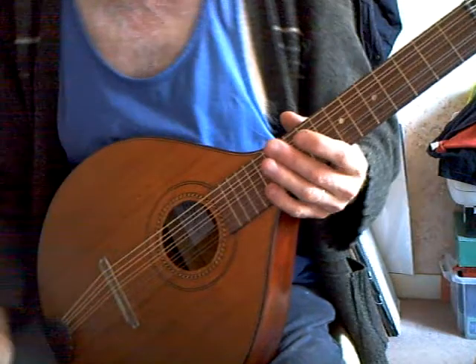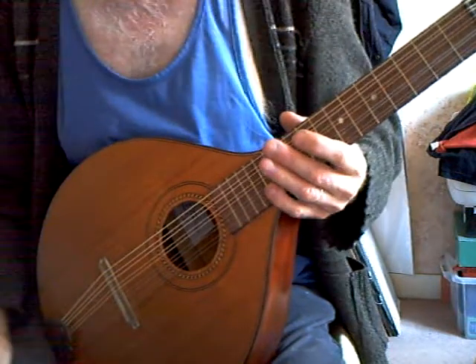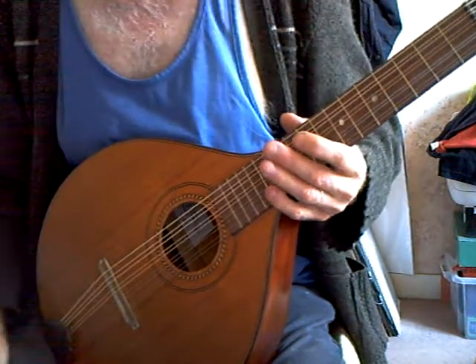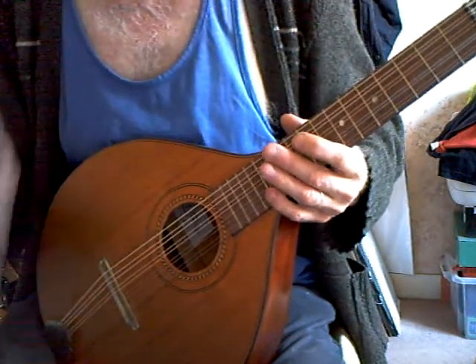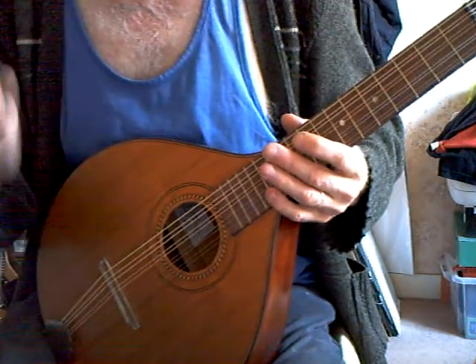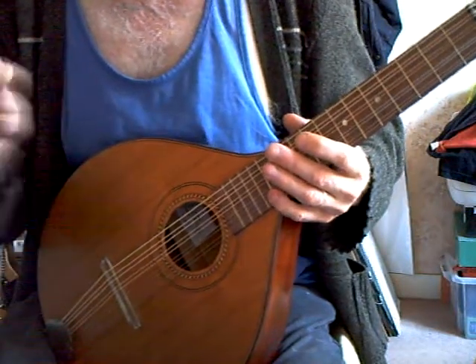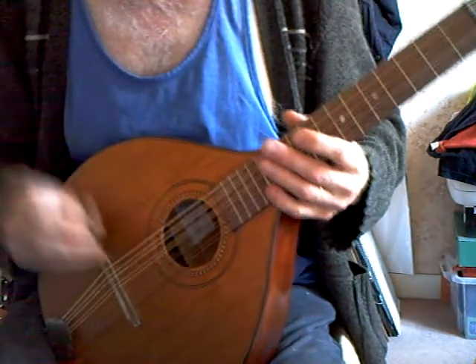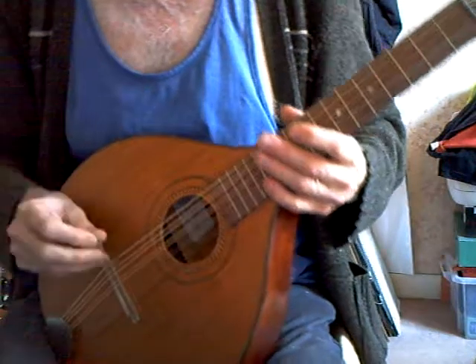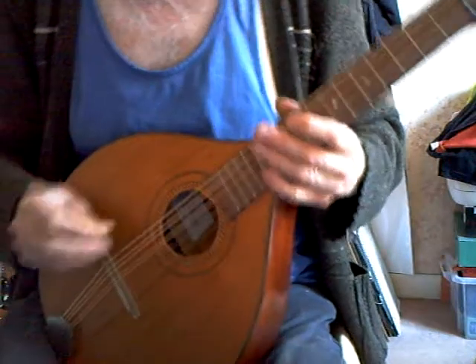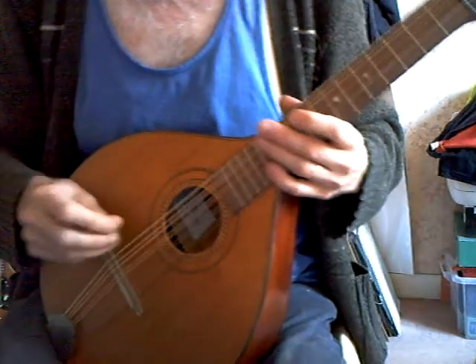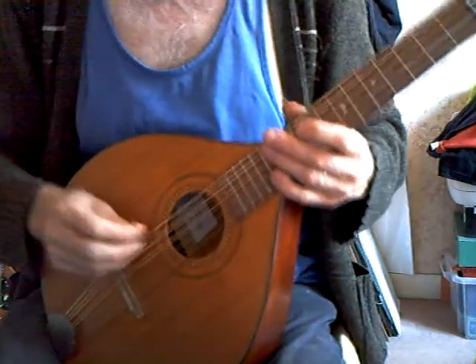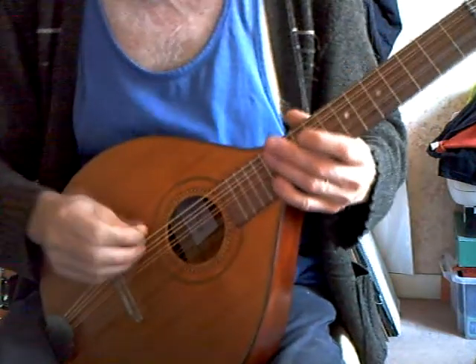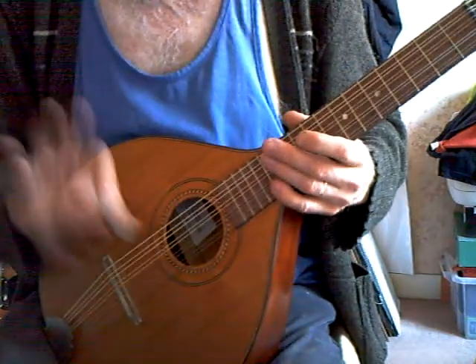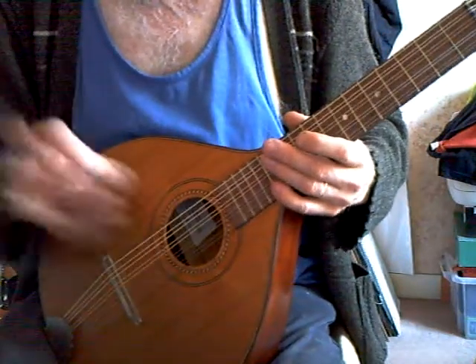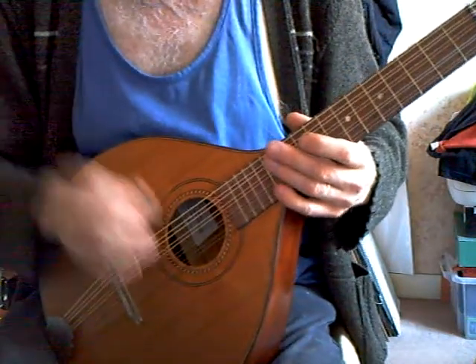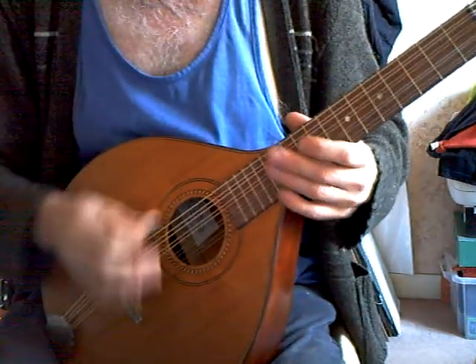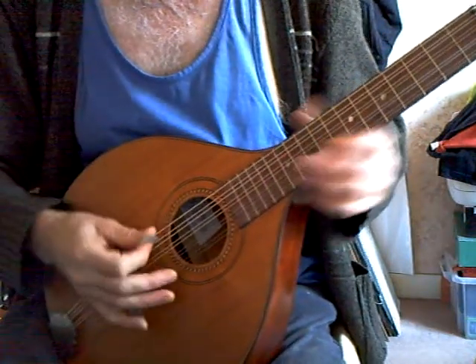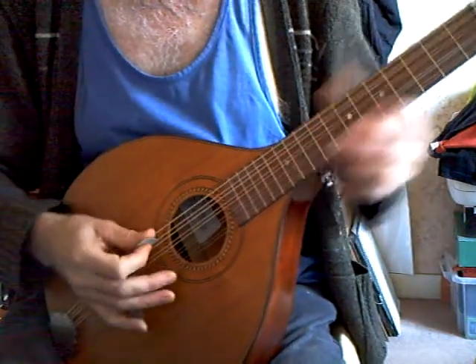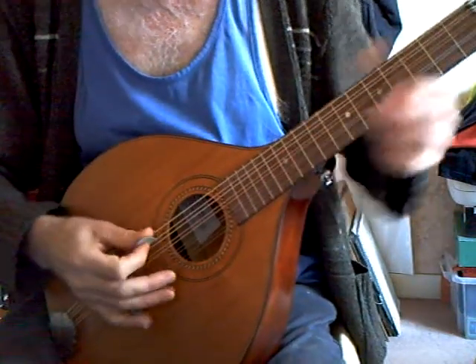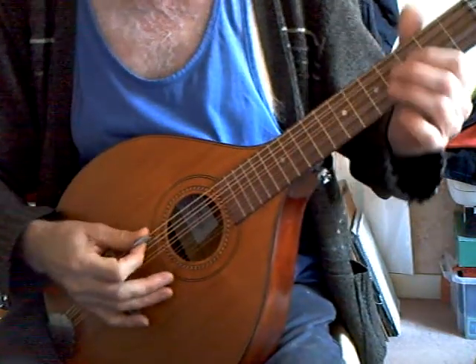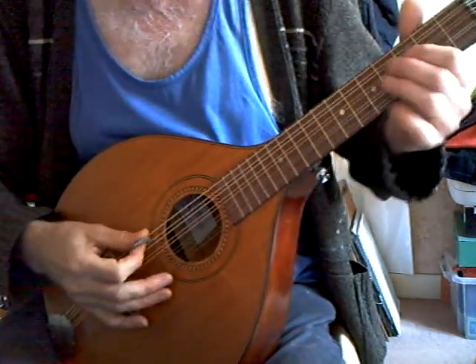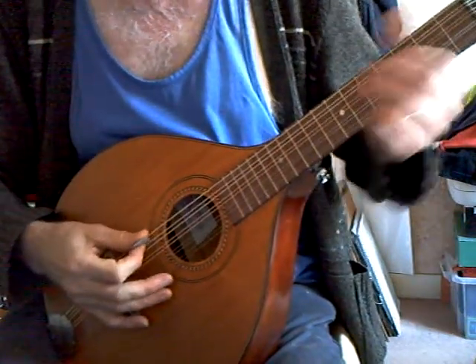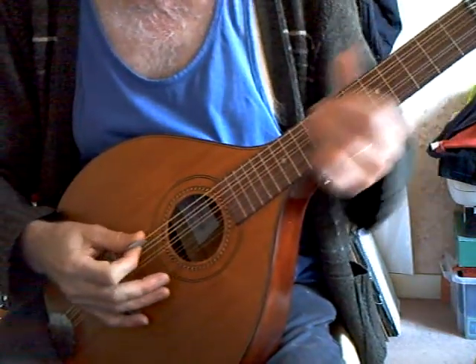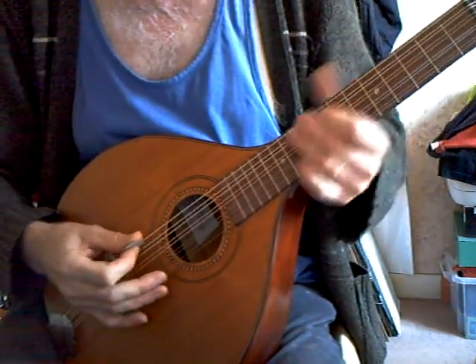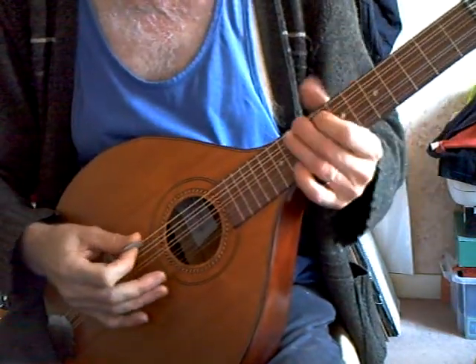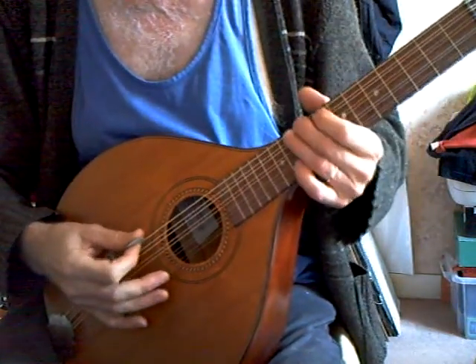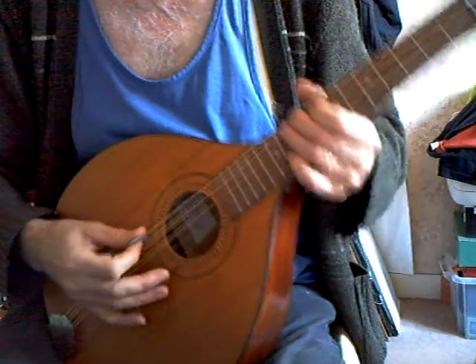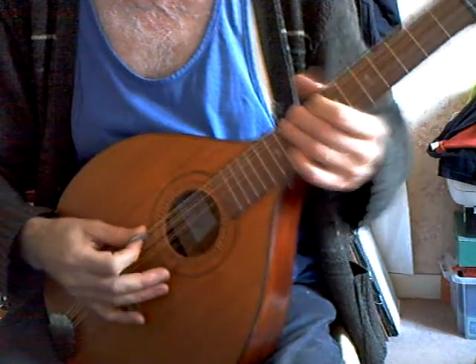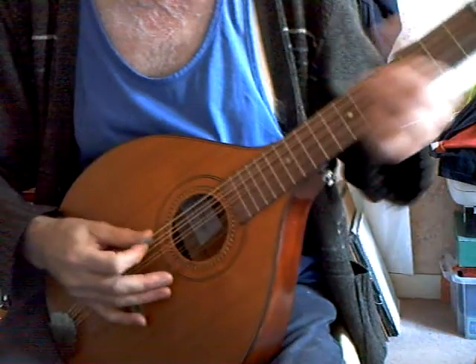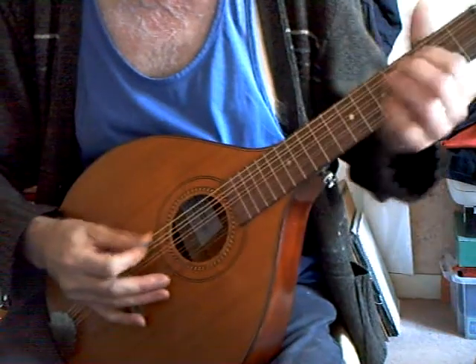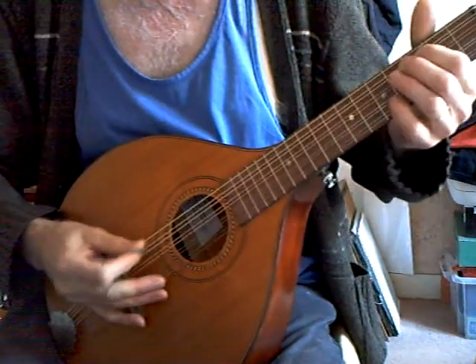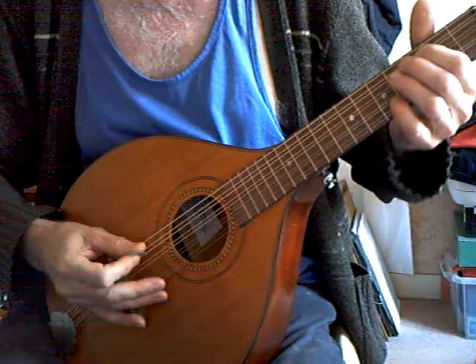The intonation is not bad, except on the bottom strings. As usual, it's a bit out, because of the thickness of the strings really.